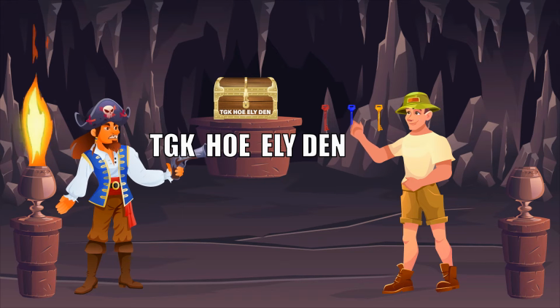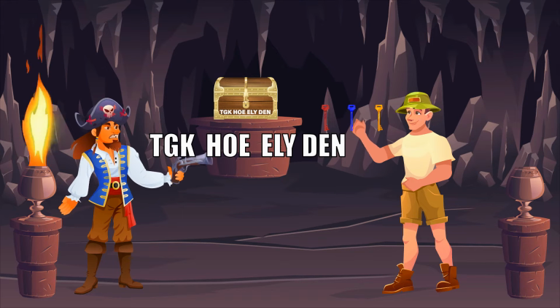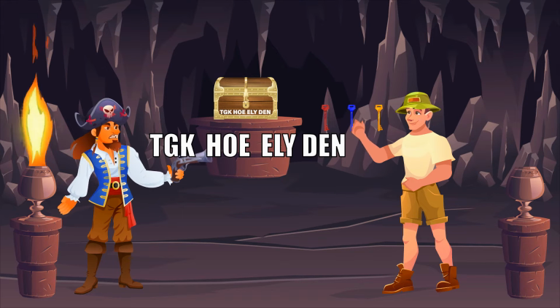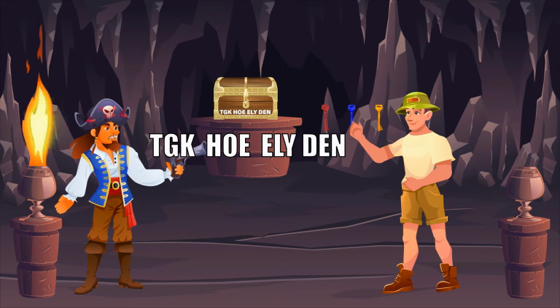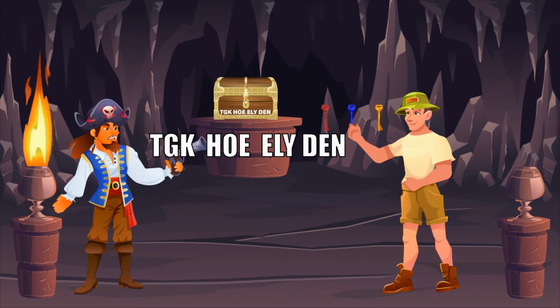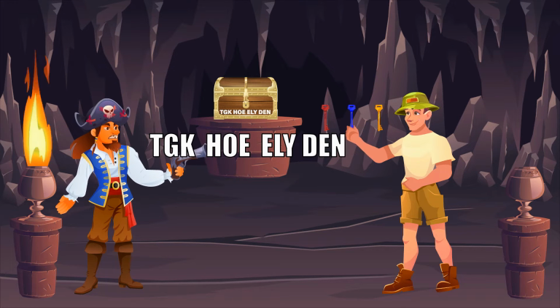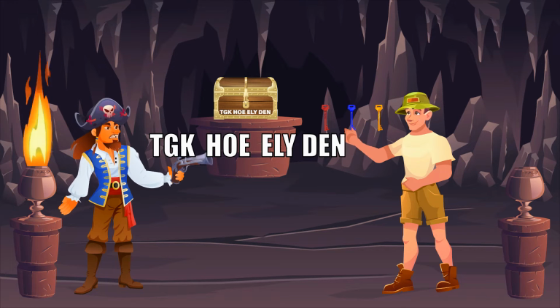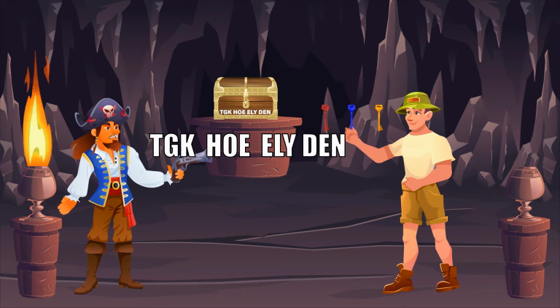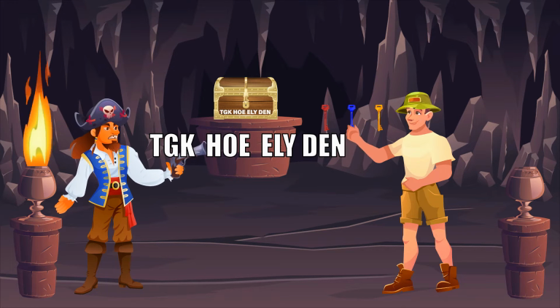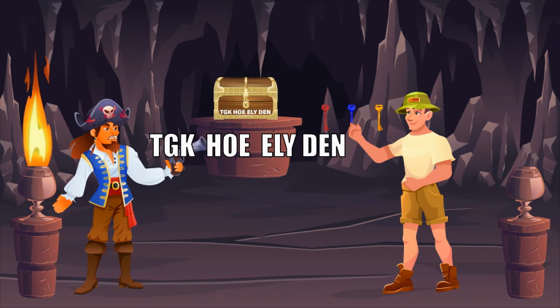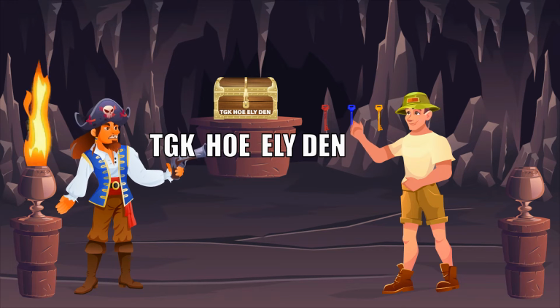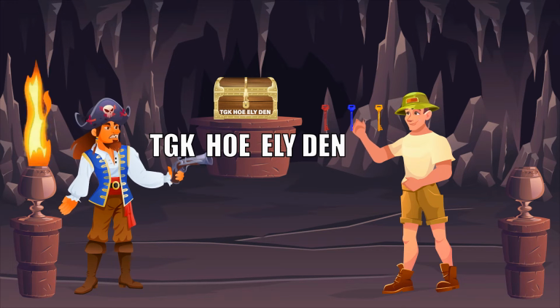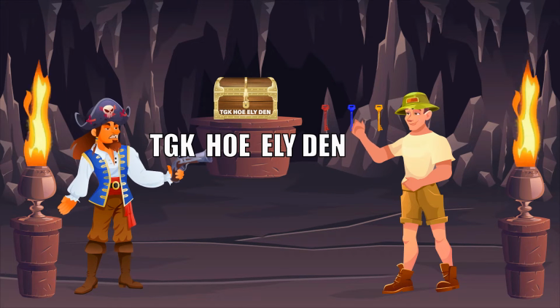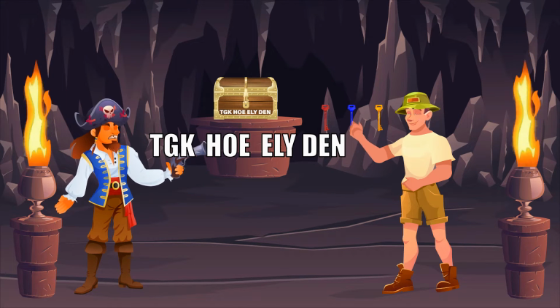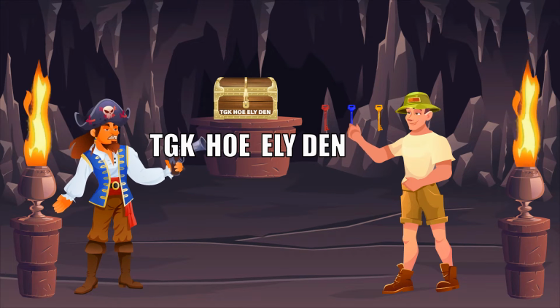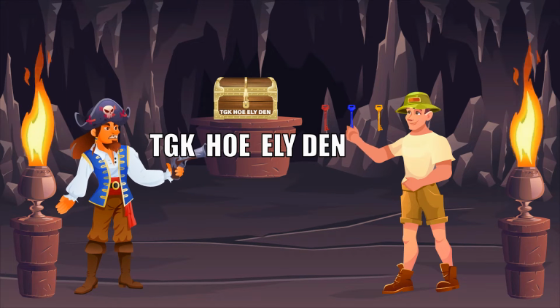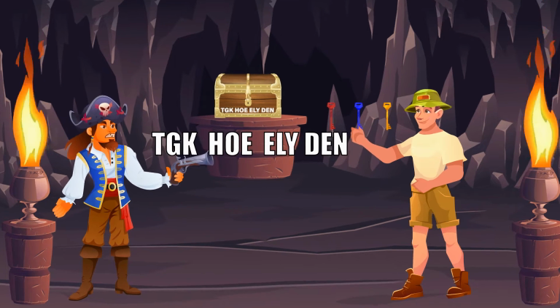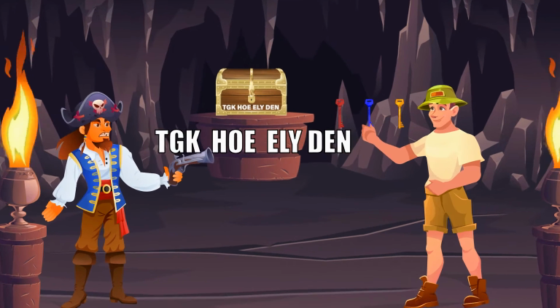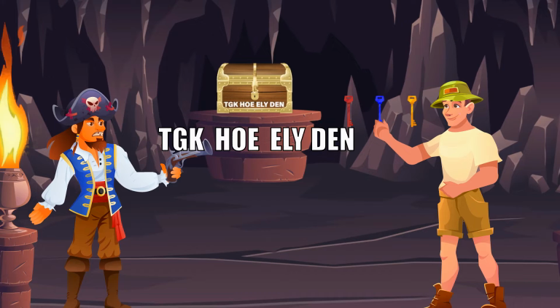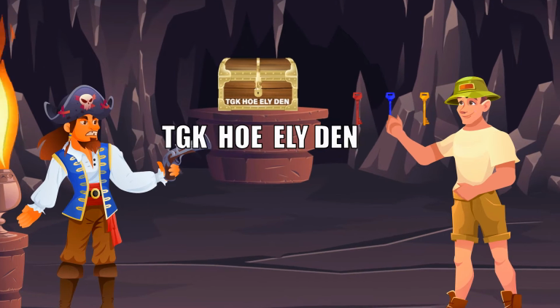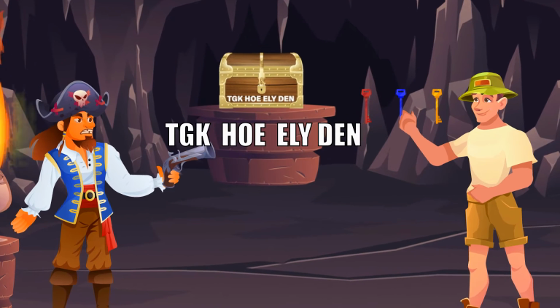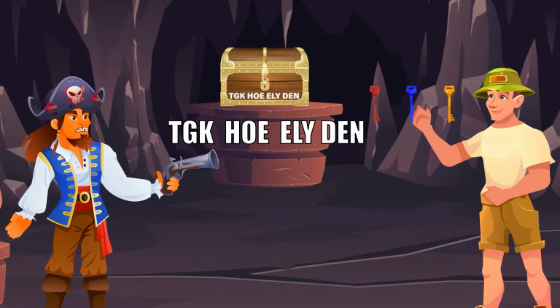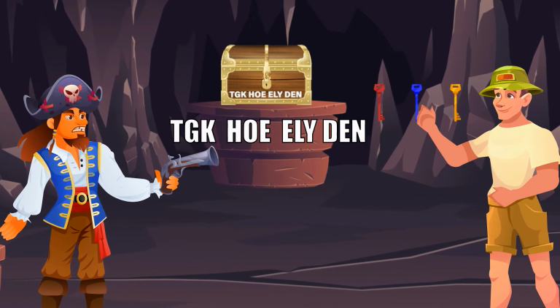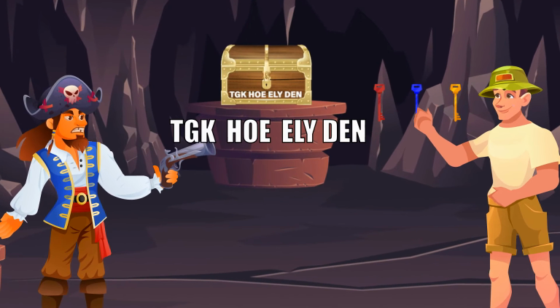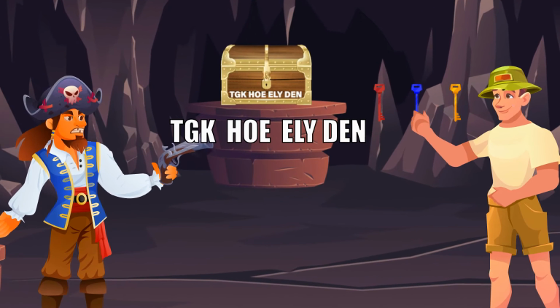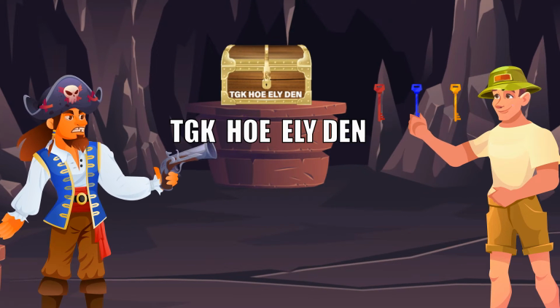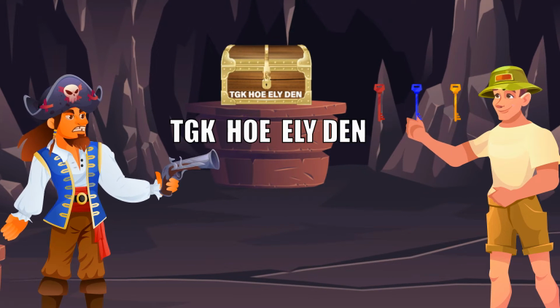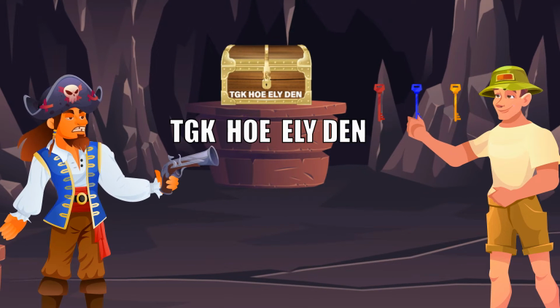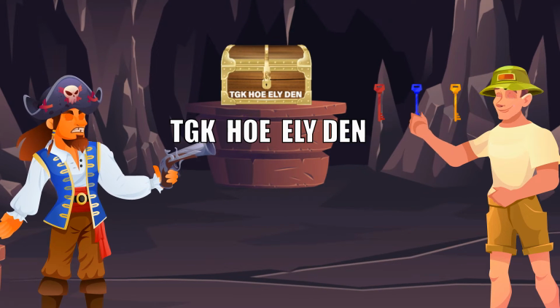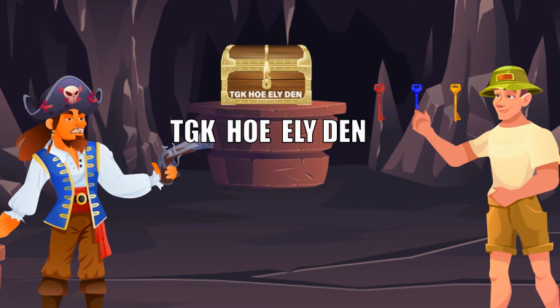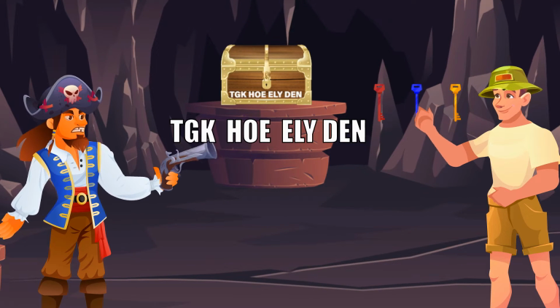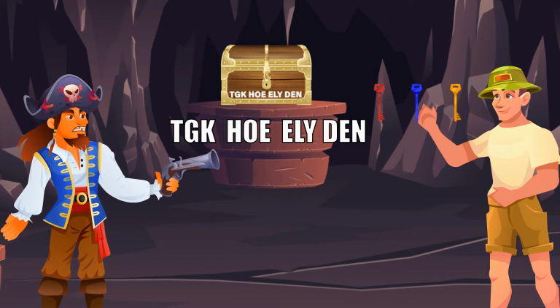The adventurer picks the correct key and is able to open the treasure. Which key did he pick?